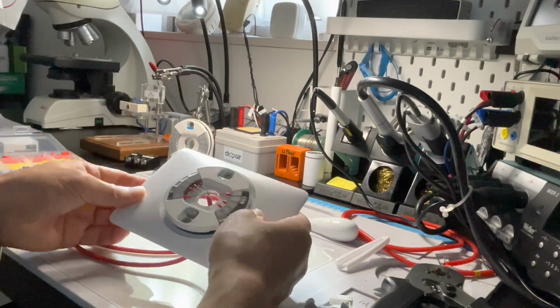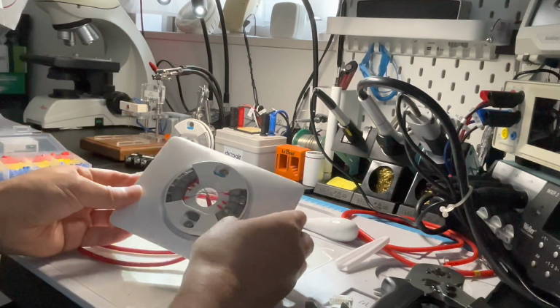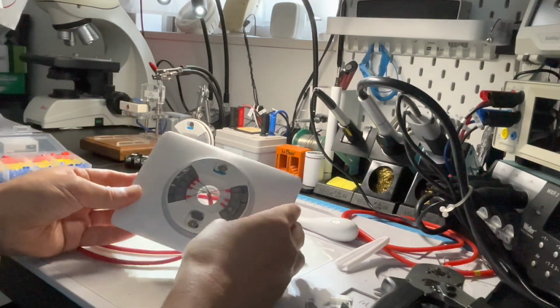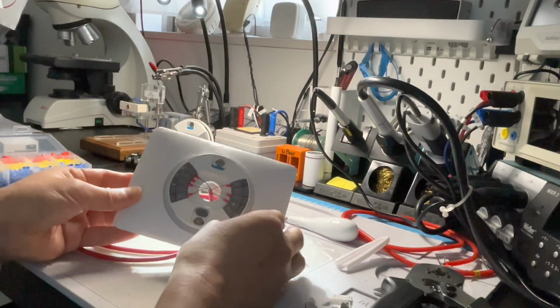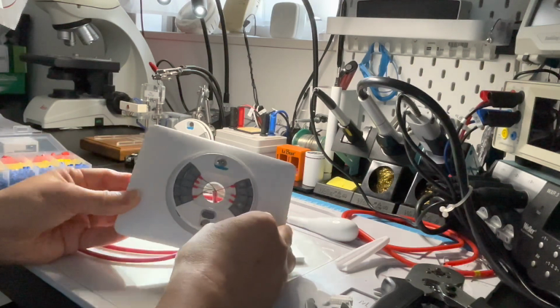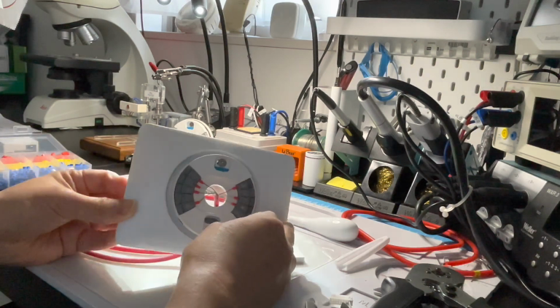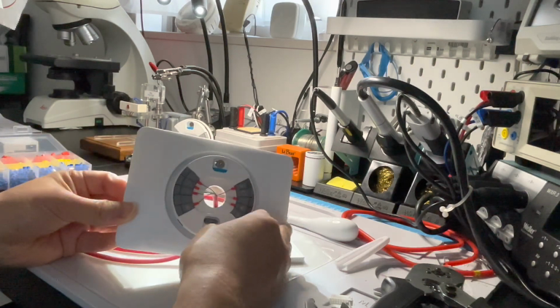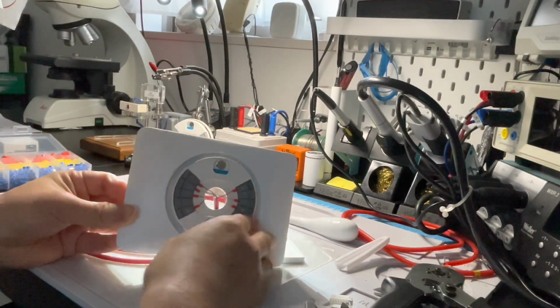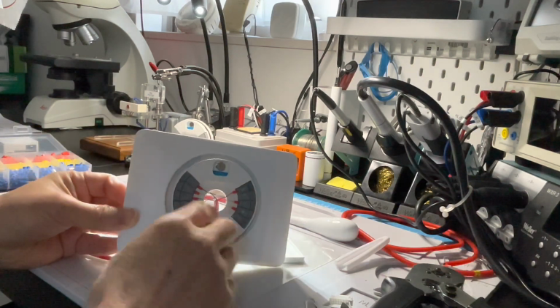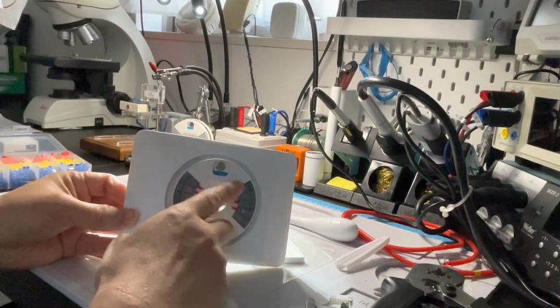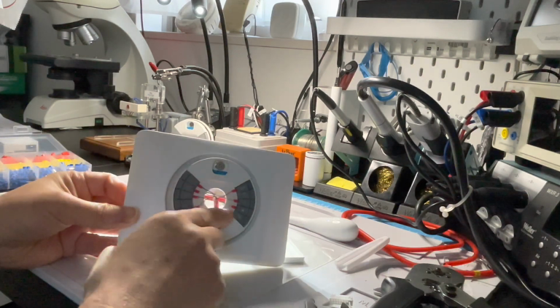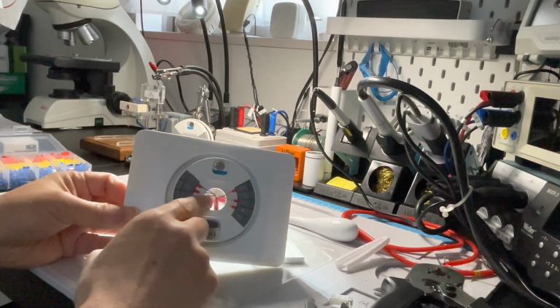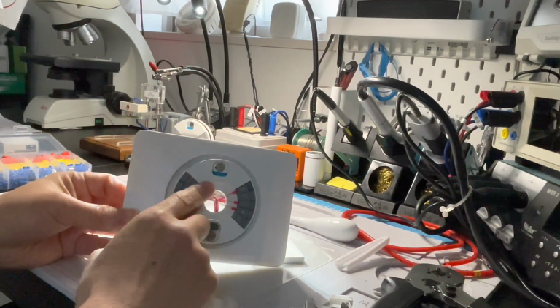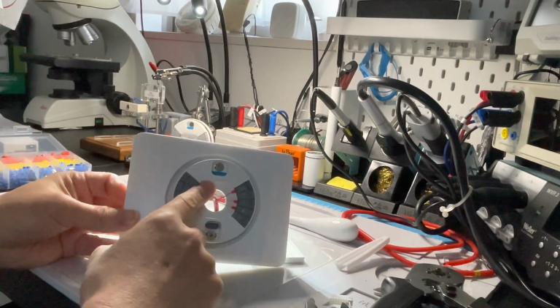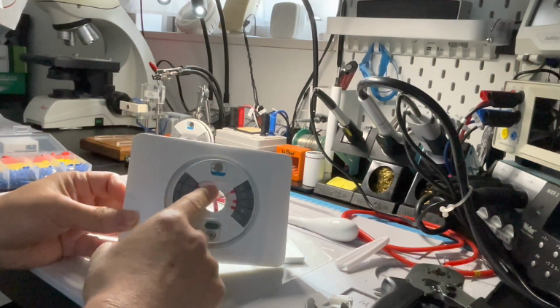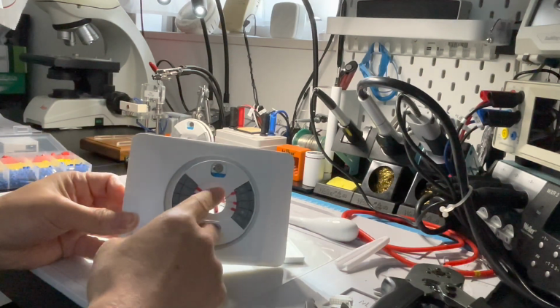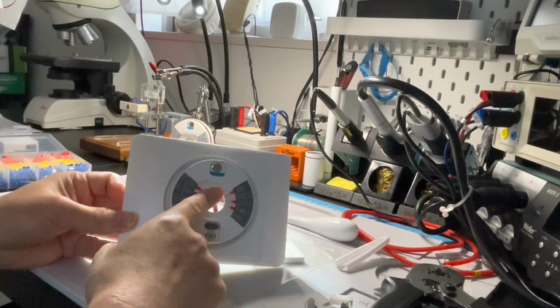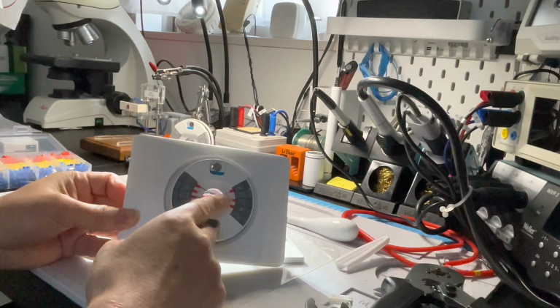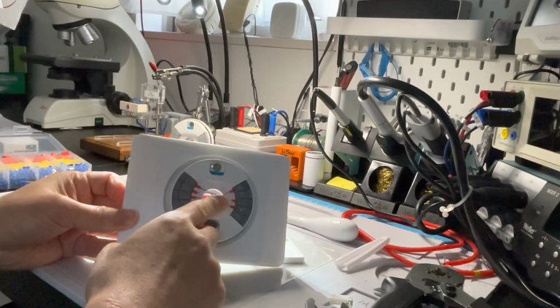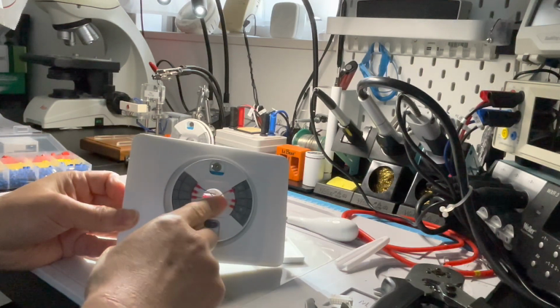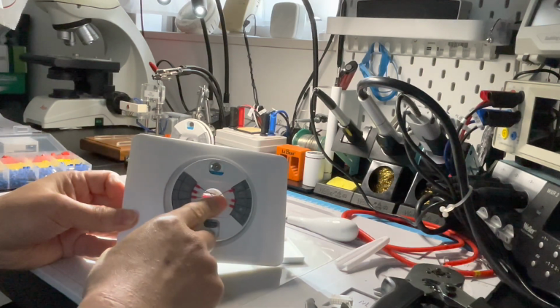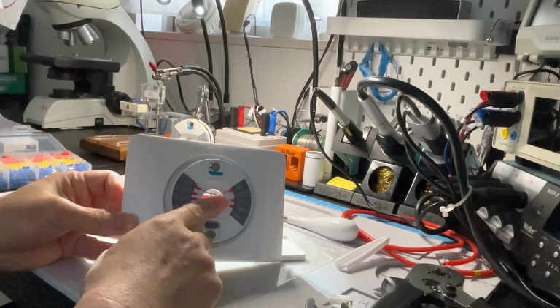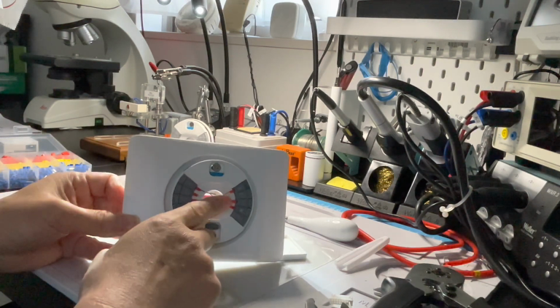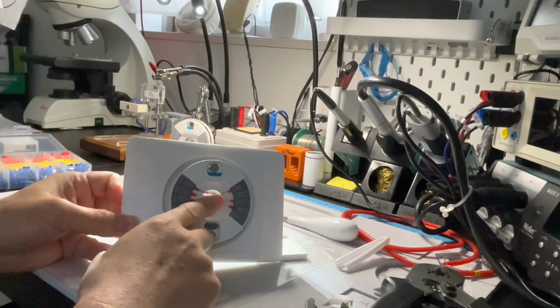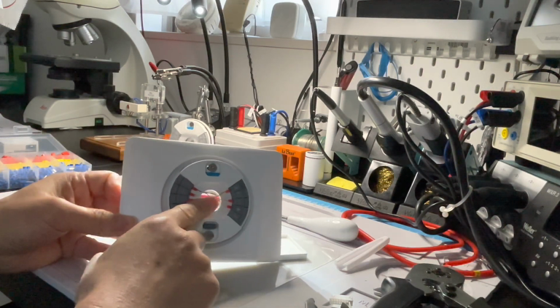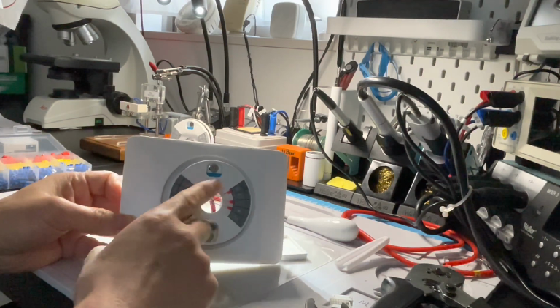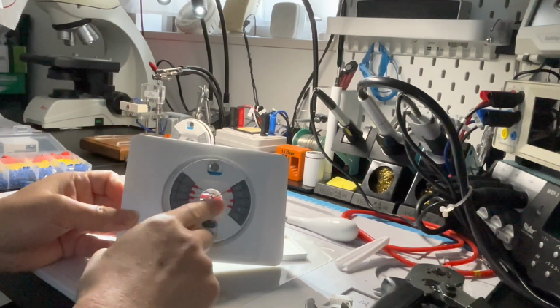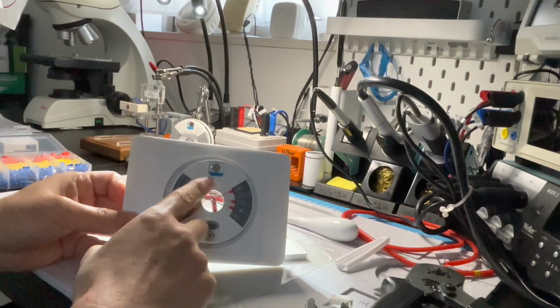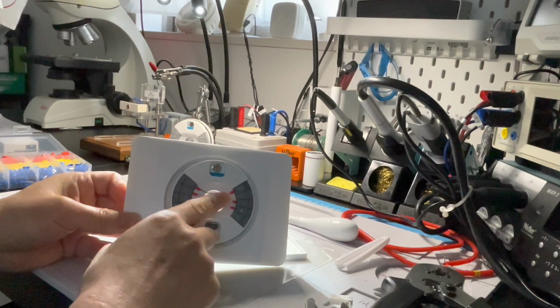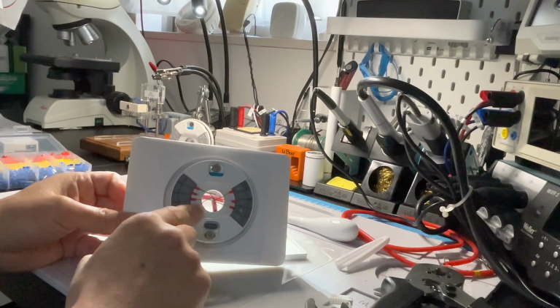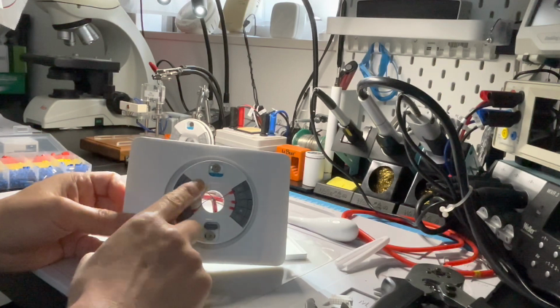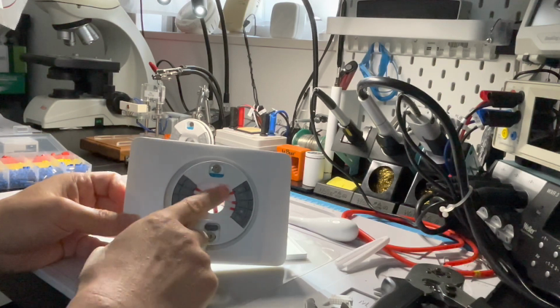Connect the last one — the green wire connects to the star terminal. We have finished connecting the Nest base, just like this.